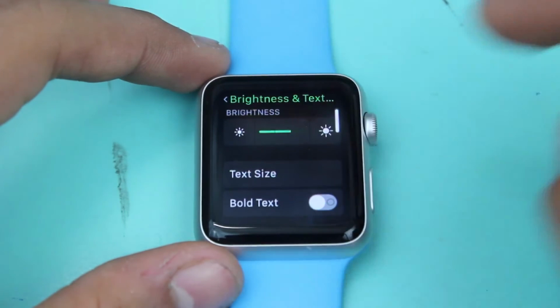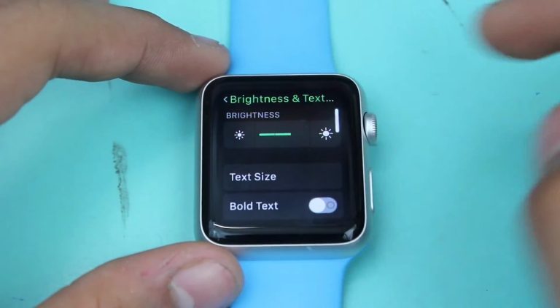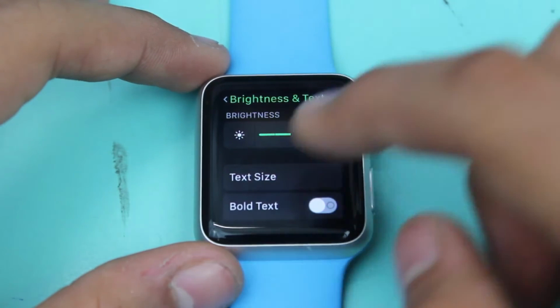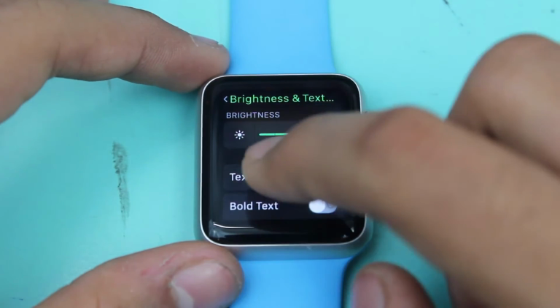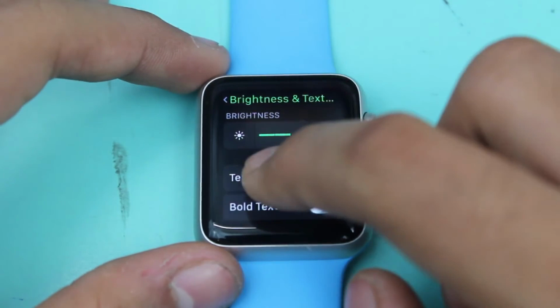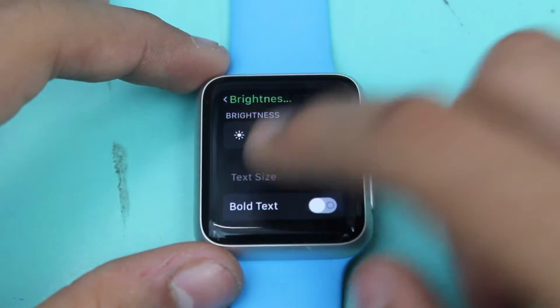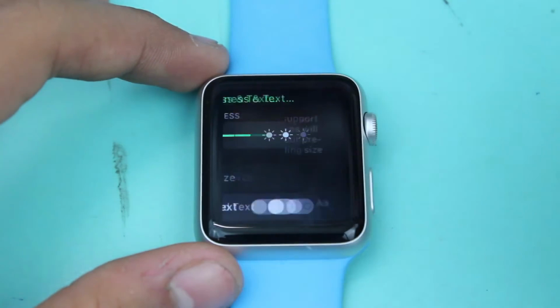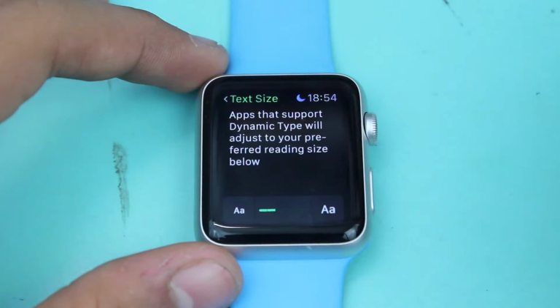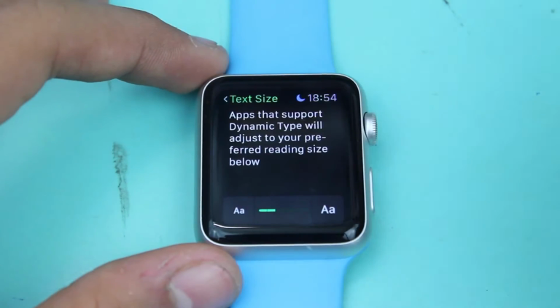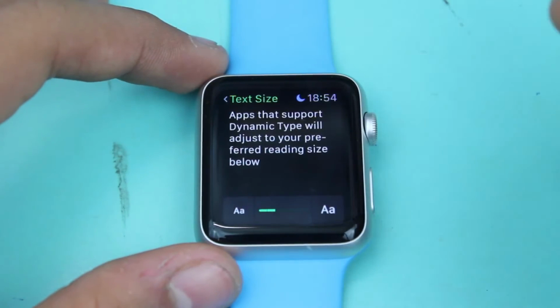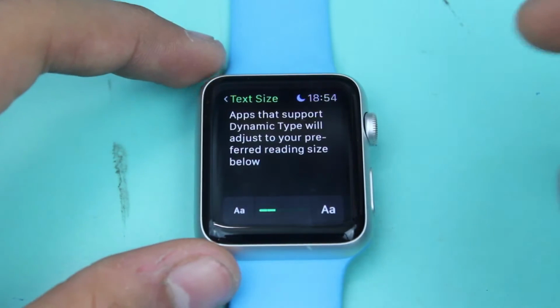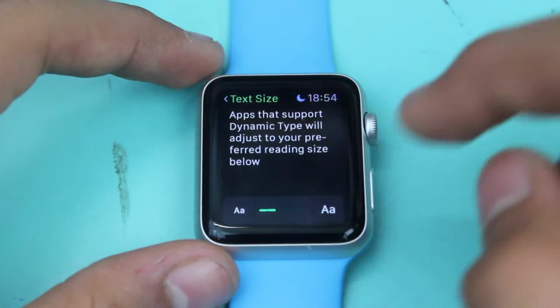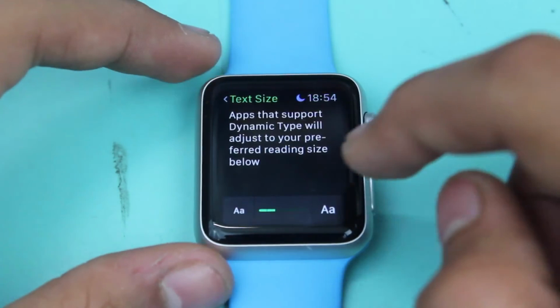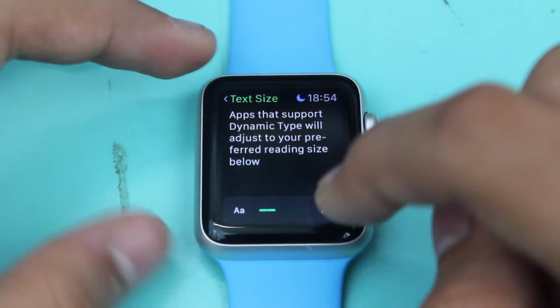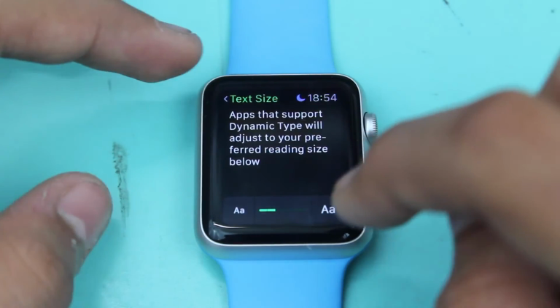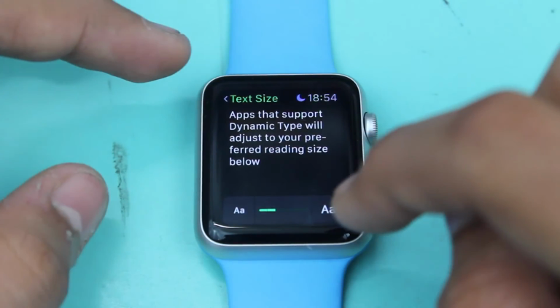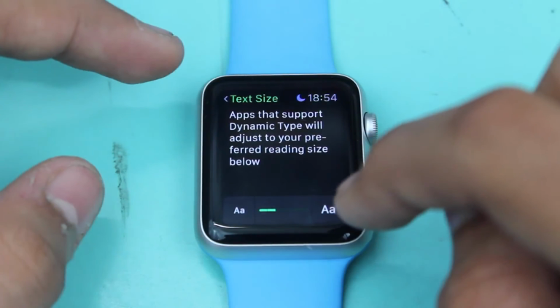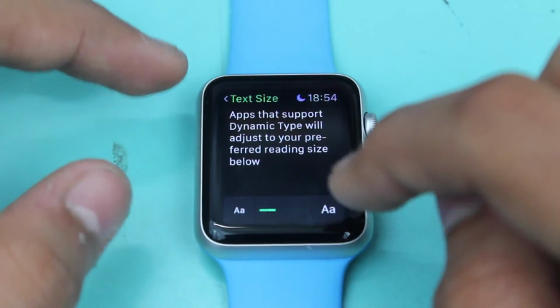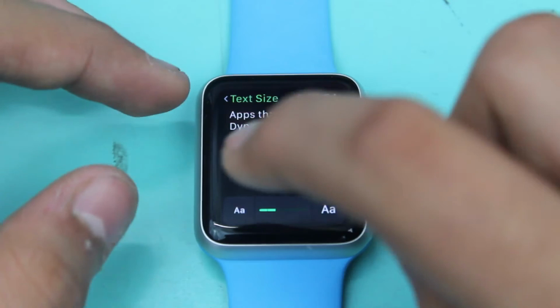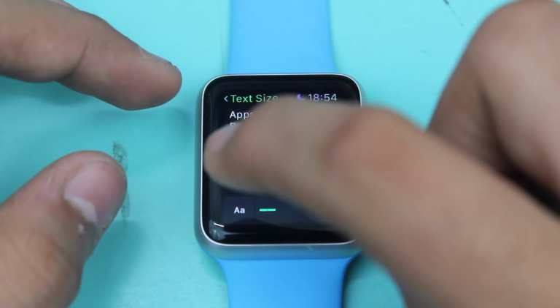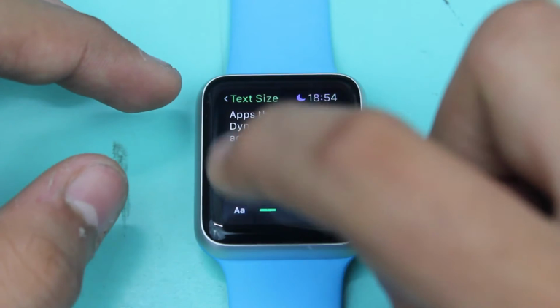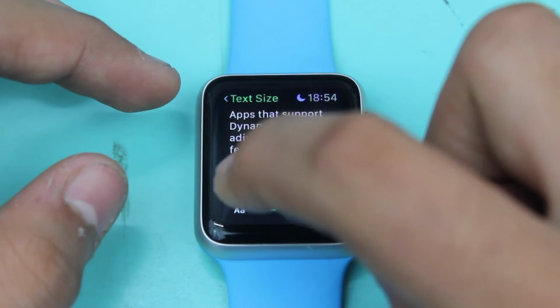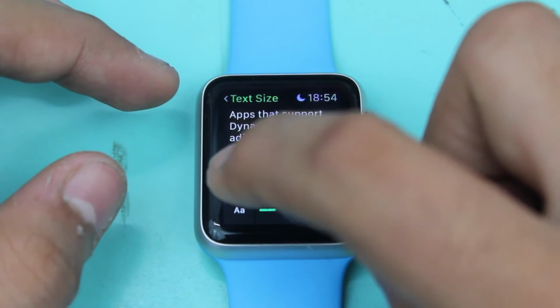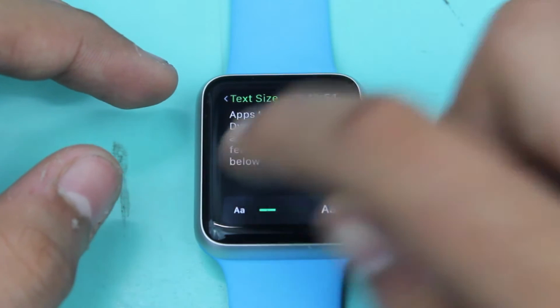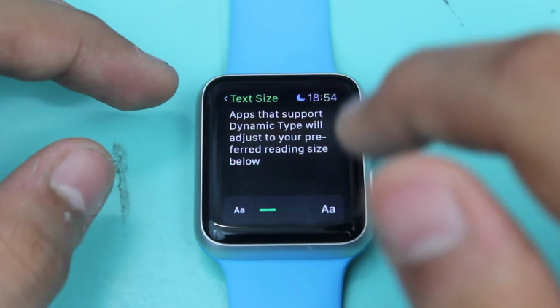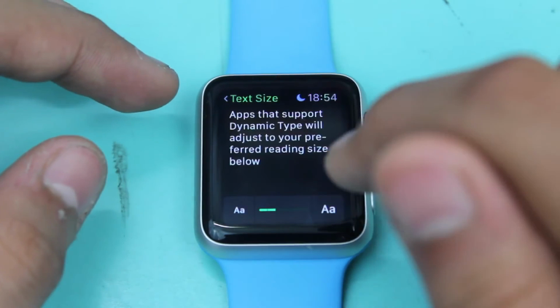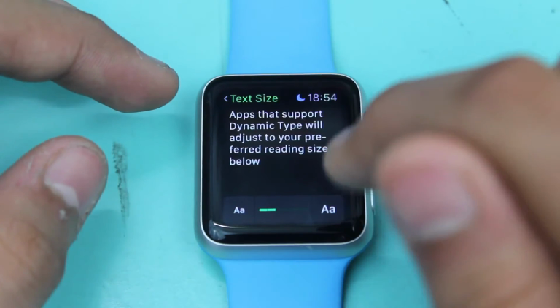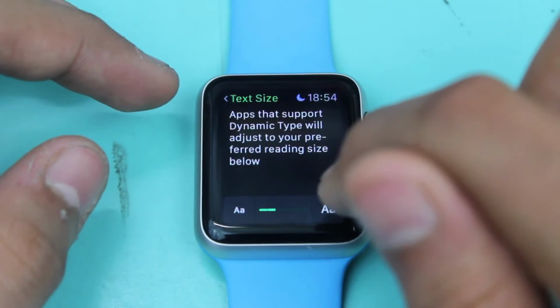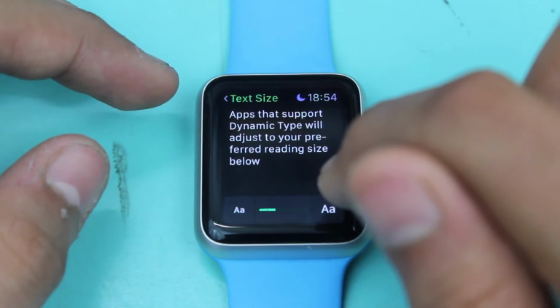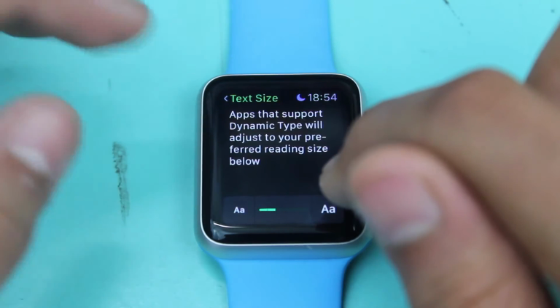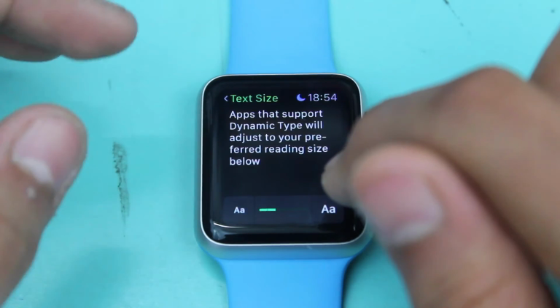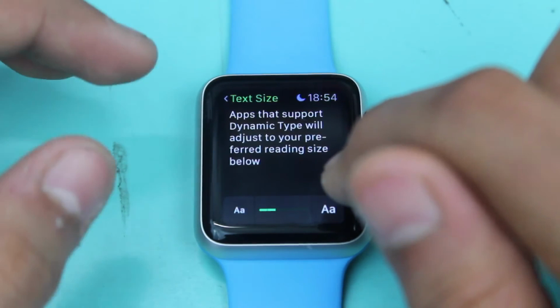Go ahead and hit Text Size. Now you have the option to either decrease the text size or increase the text size.